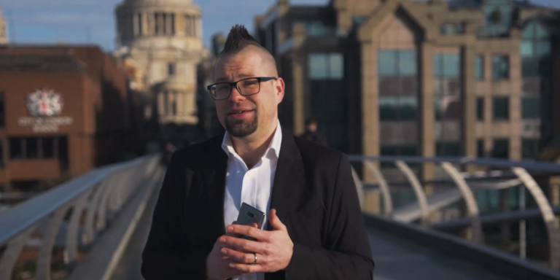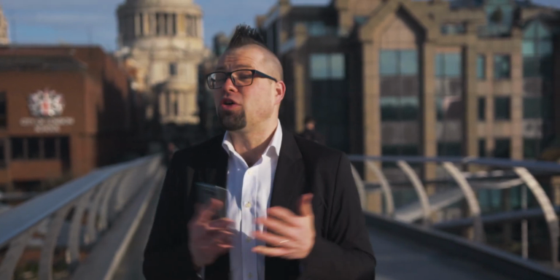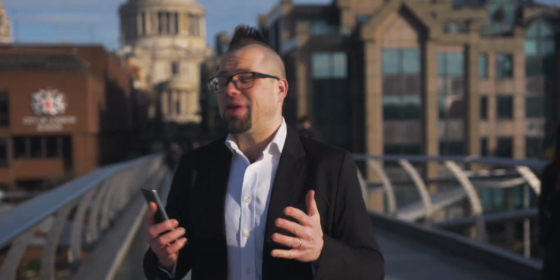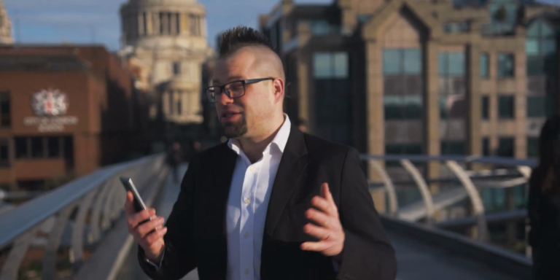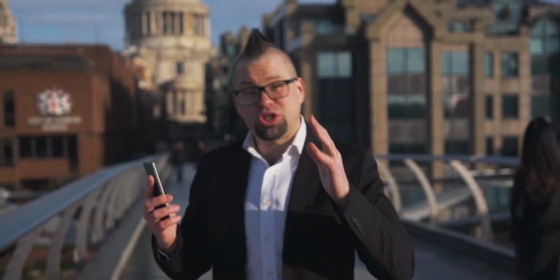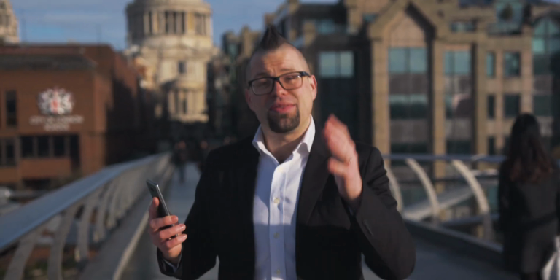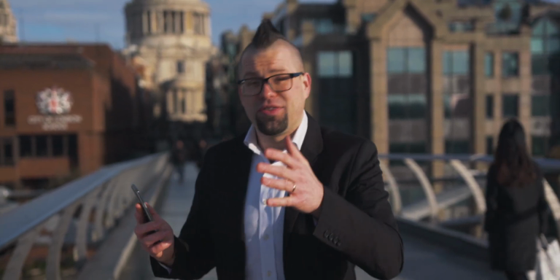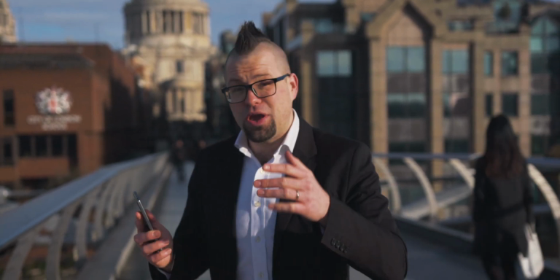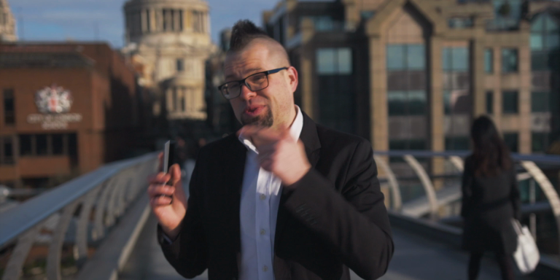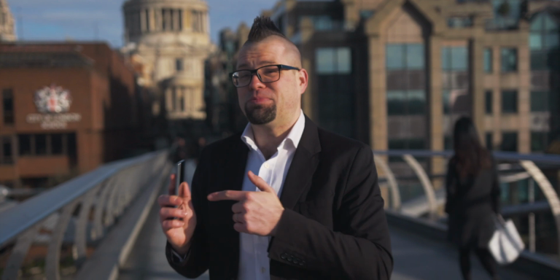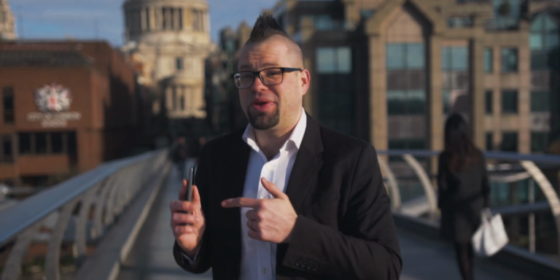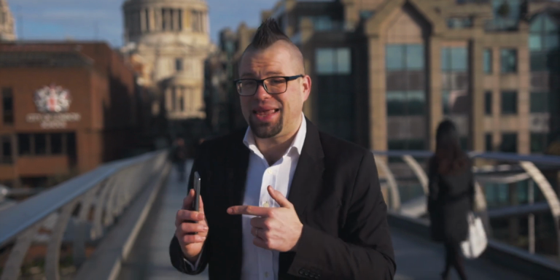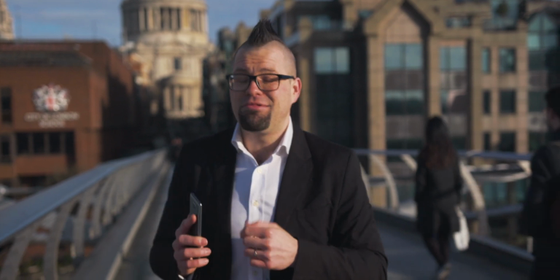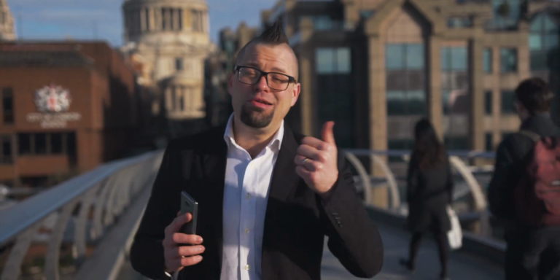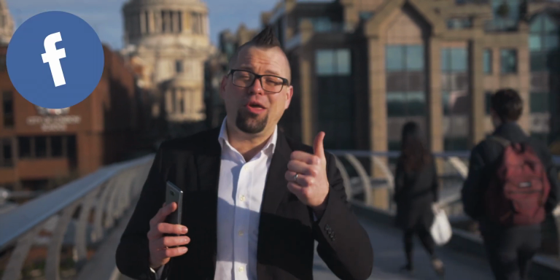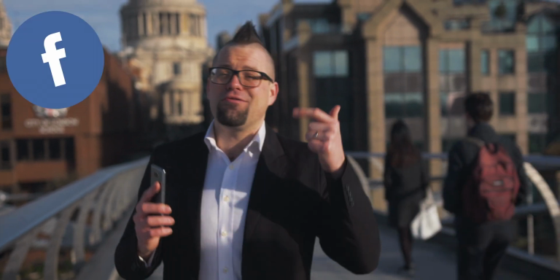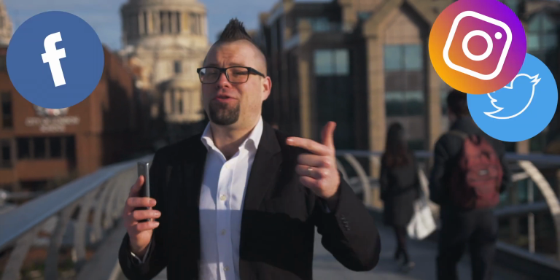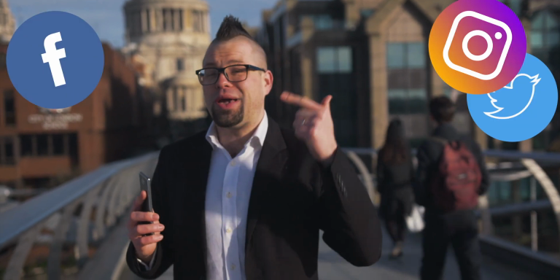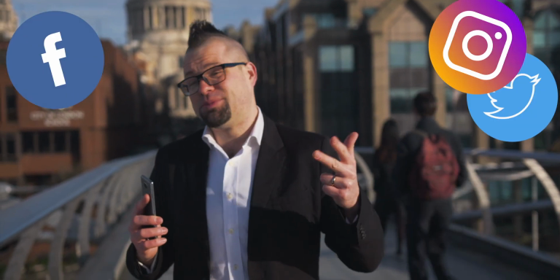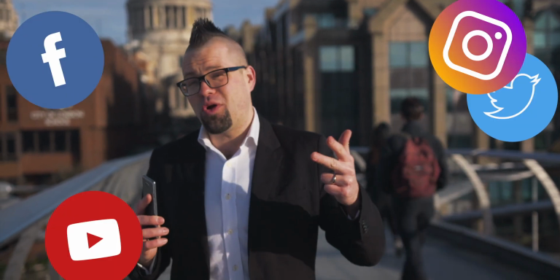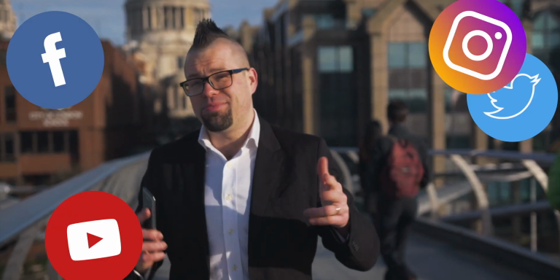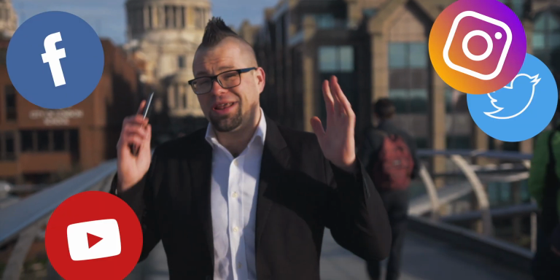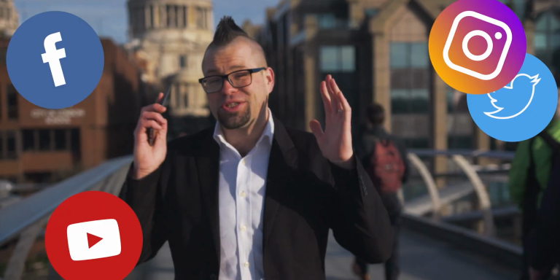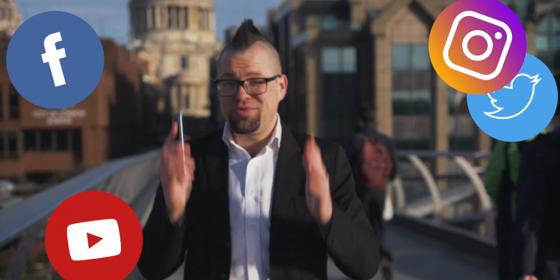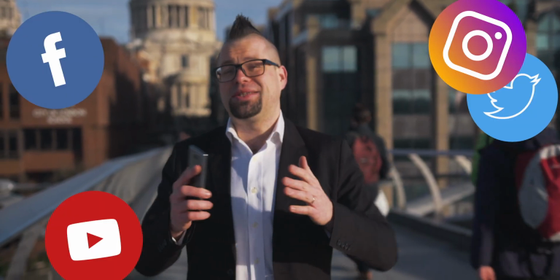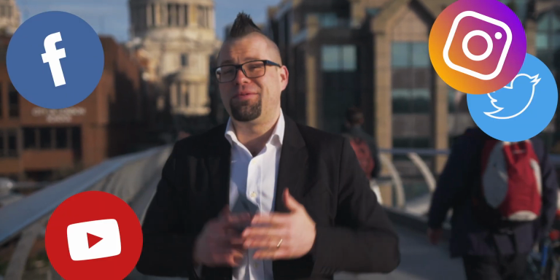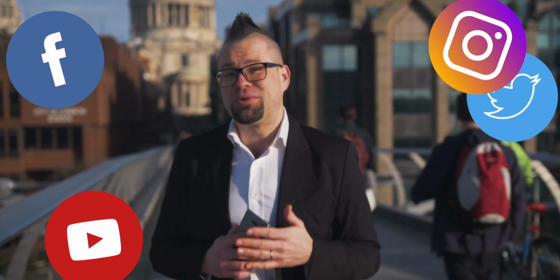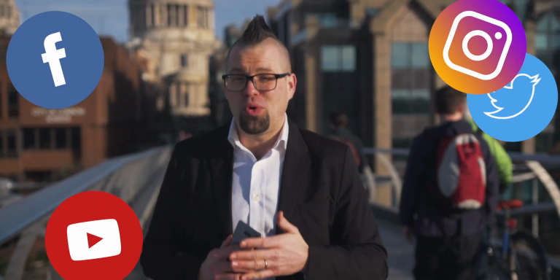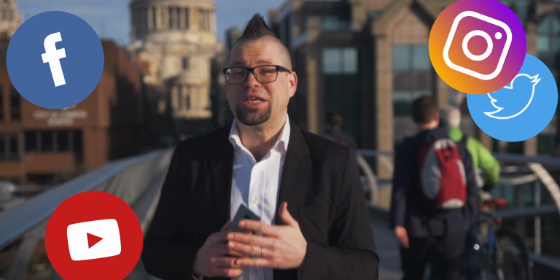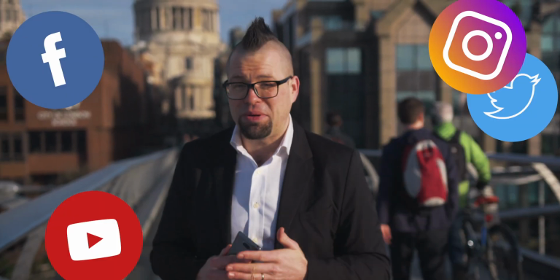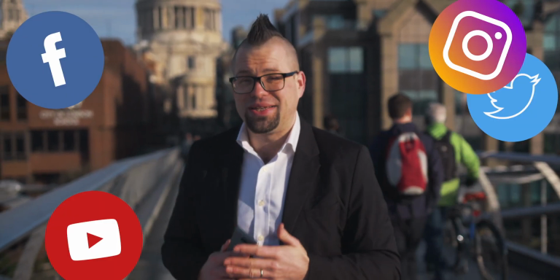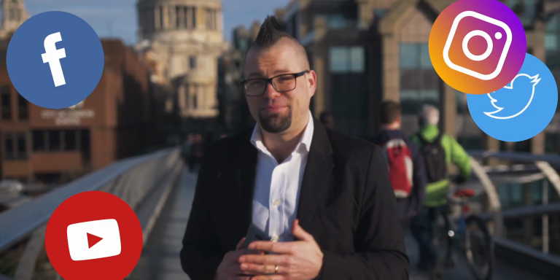Don't forget to check out the other videos on the Xperia 10 — like, follow and subscribe. I'll see you next time for some more Xperia tips.